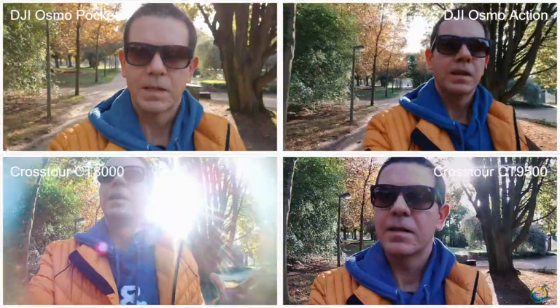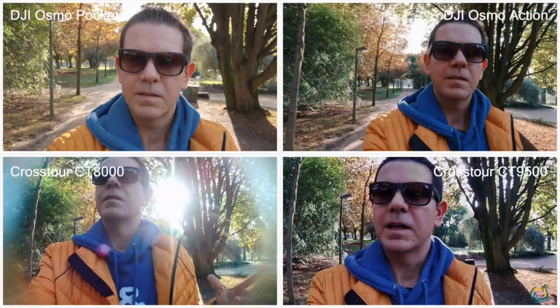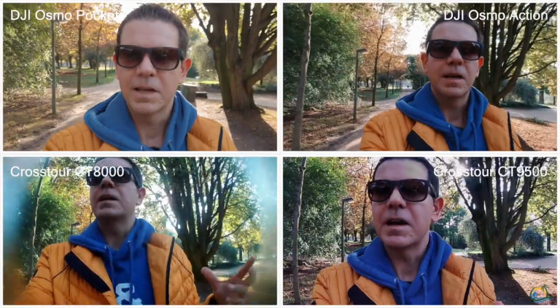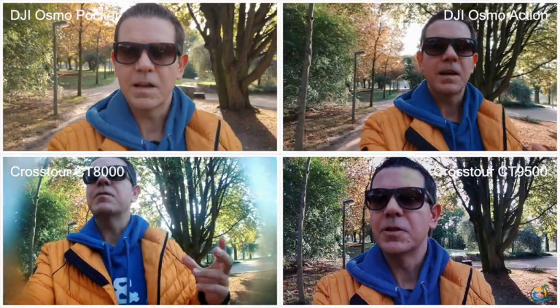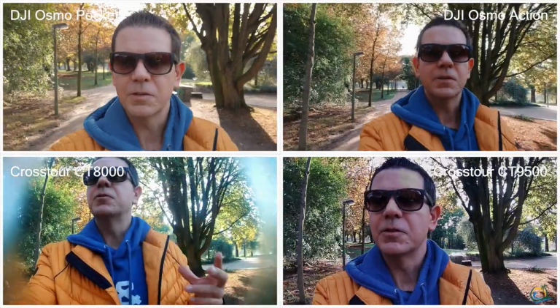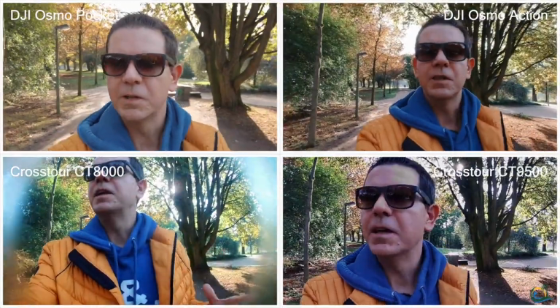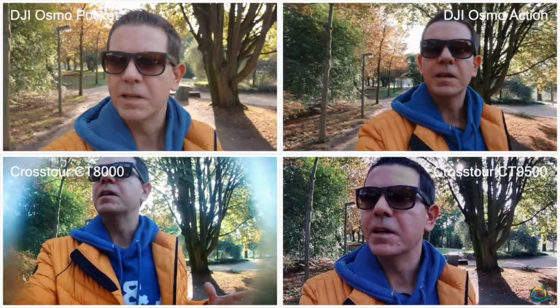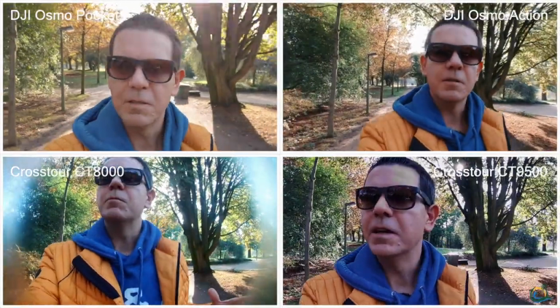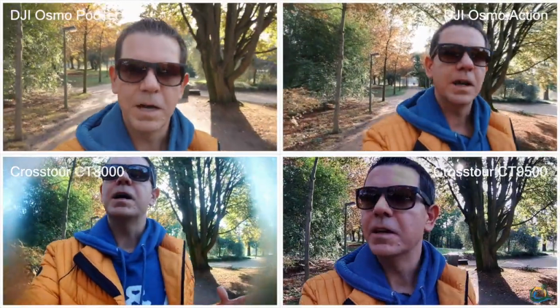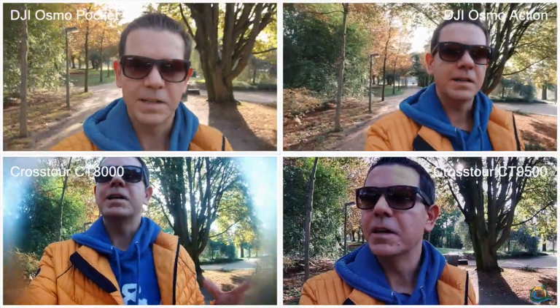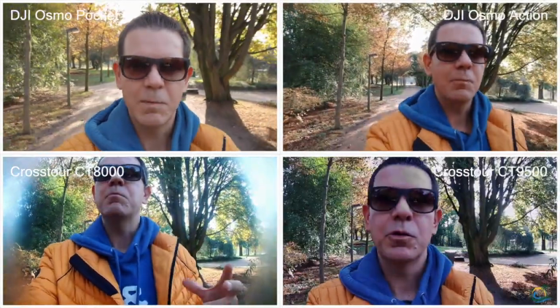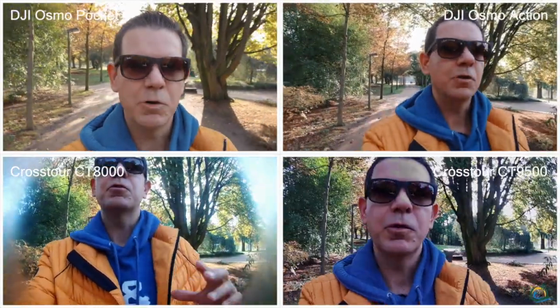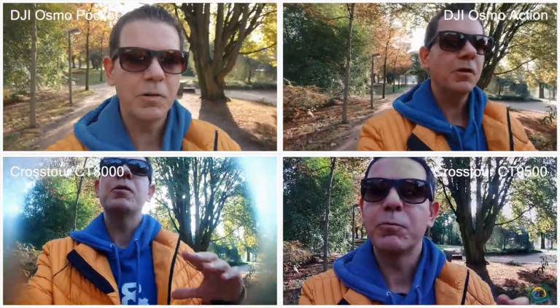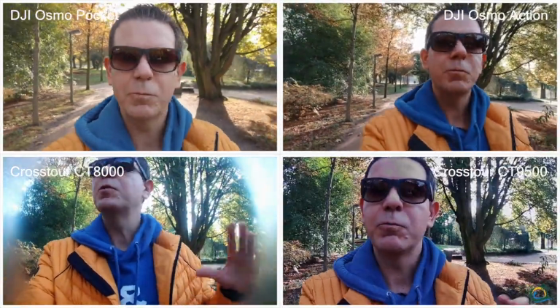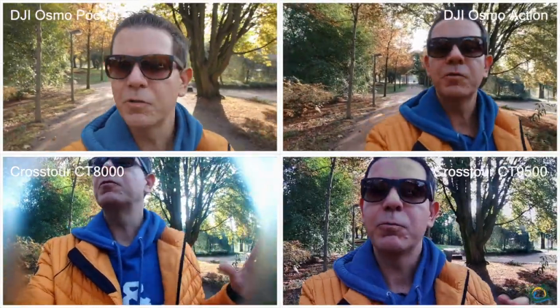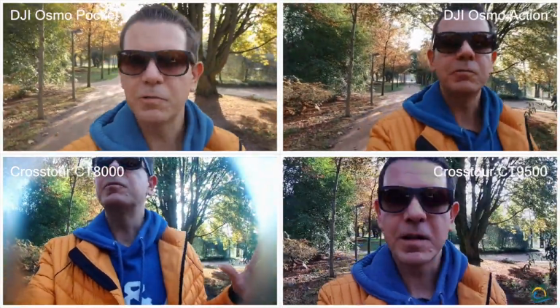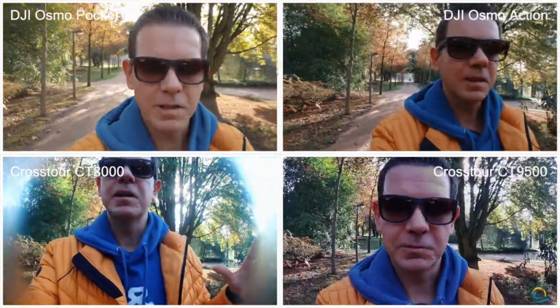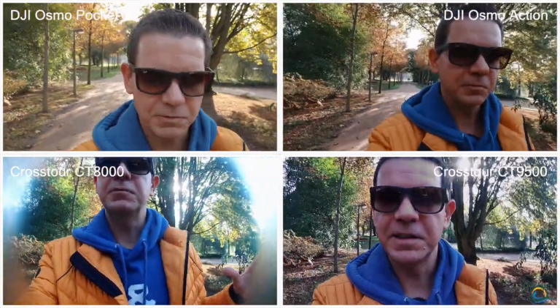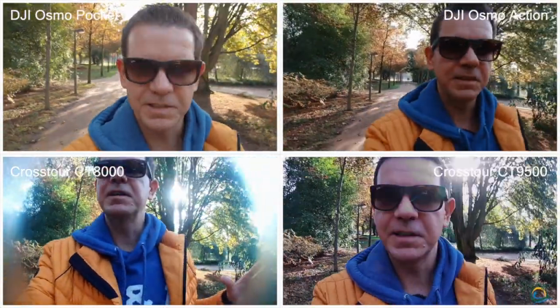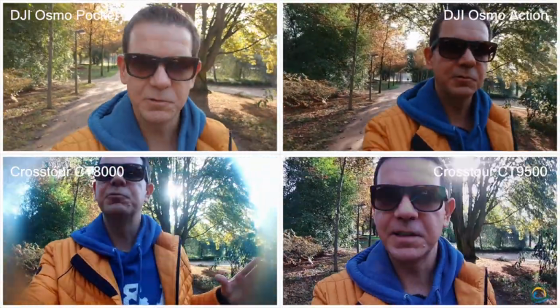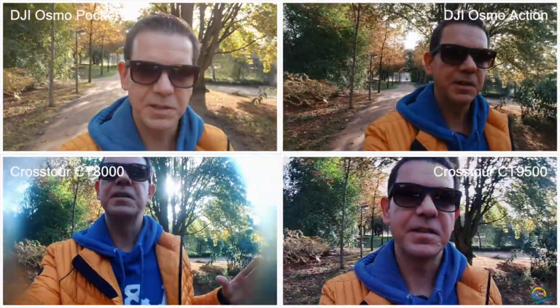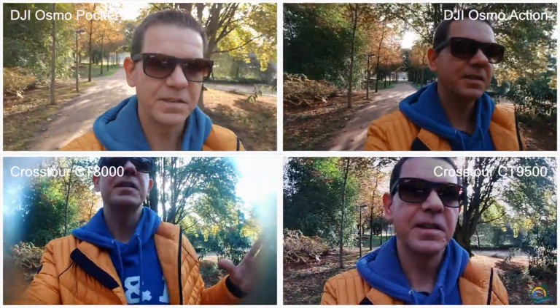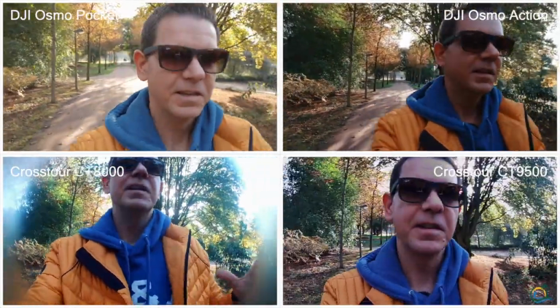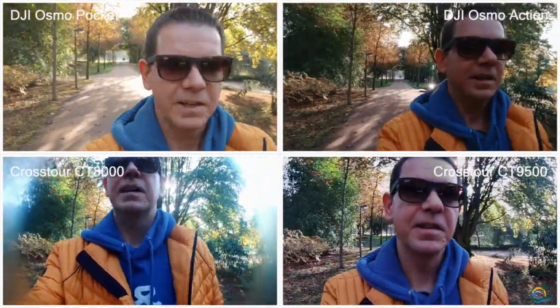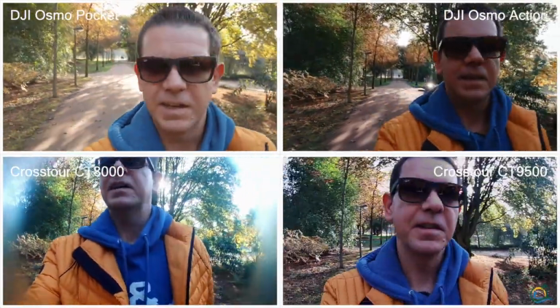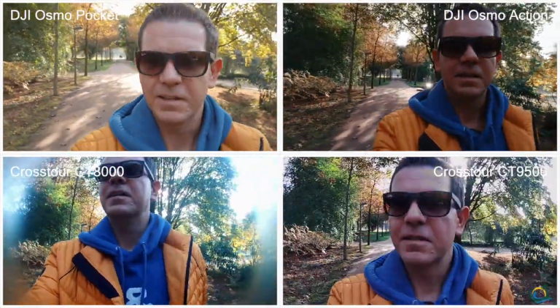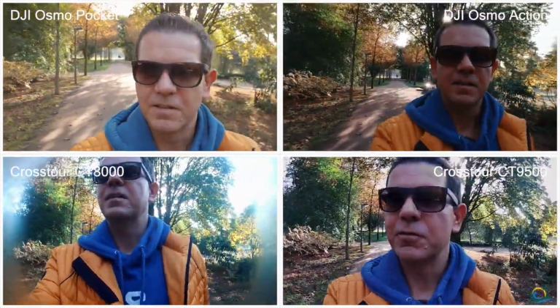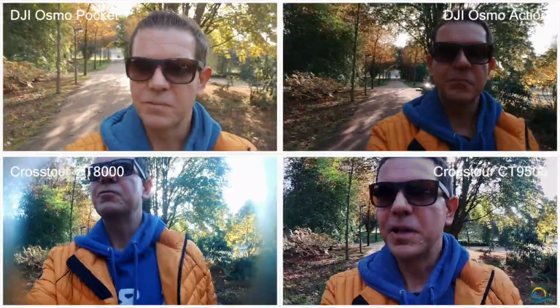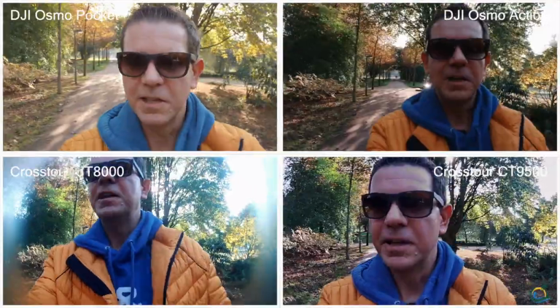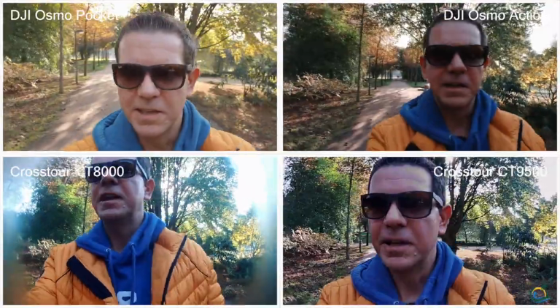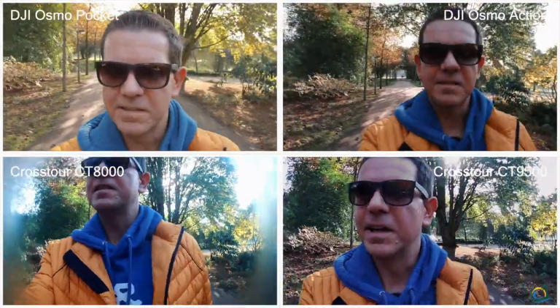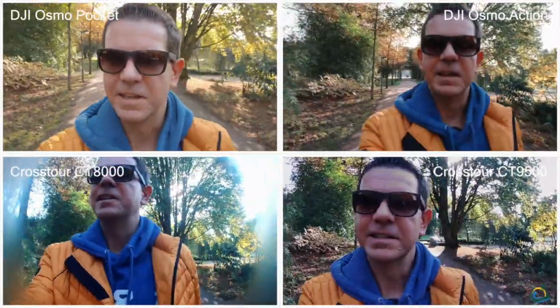It's a nice afternoon here in the park in Hamburg. We have beautiful weather, 20 degrees, and this is really a nice day.